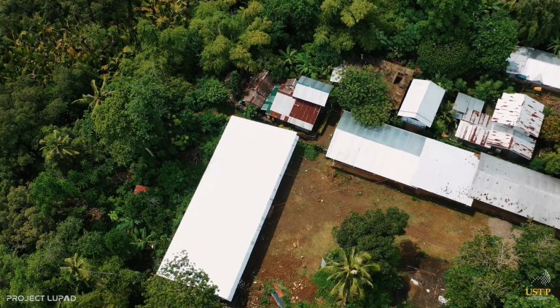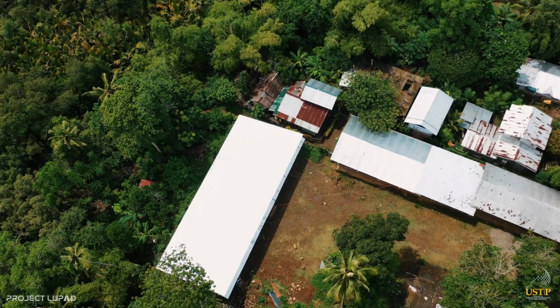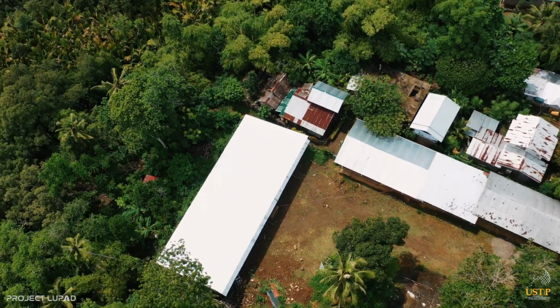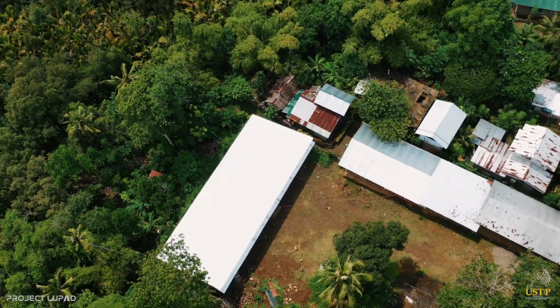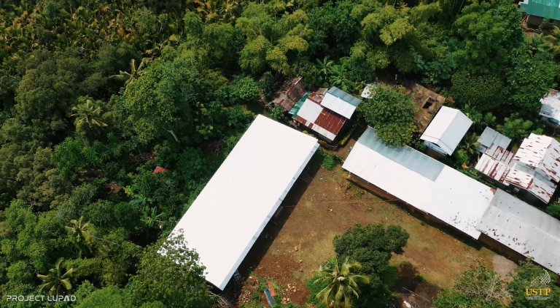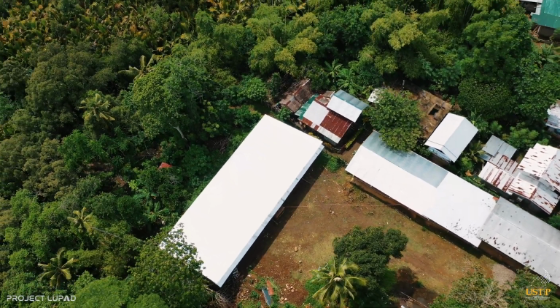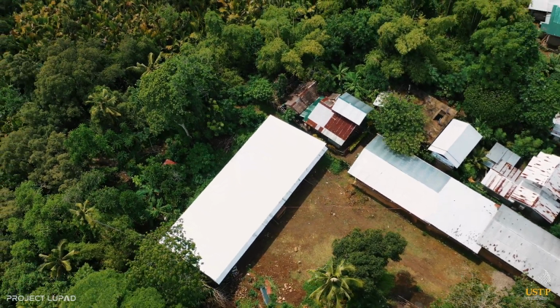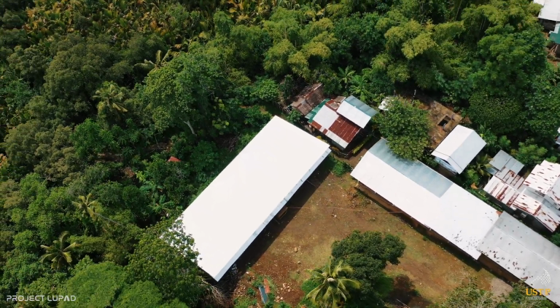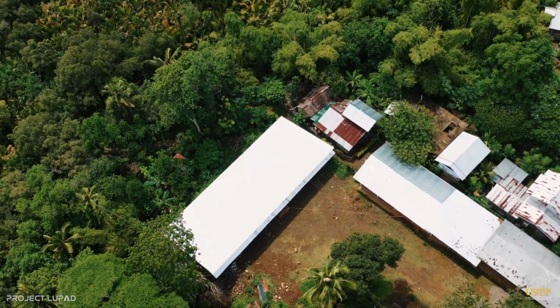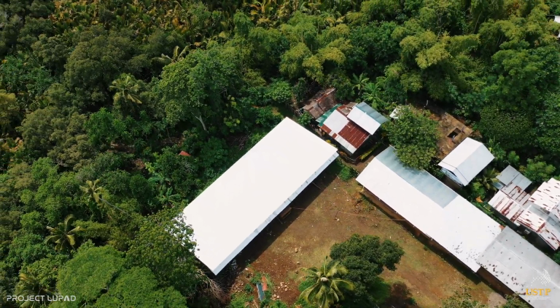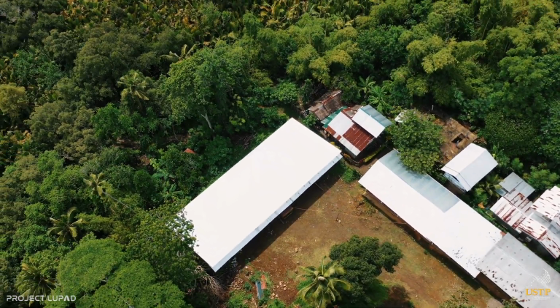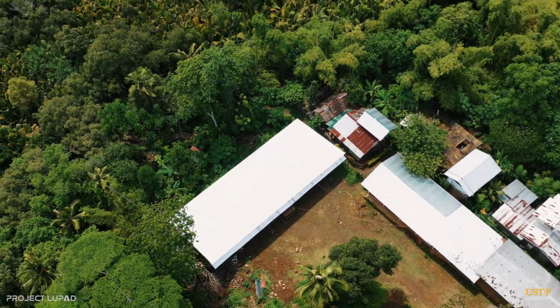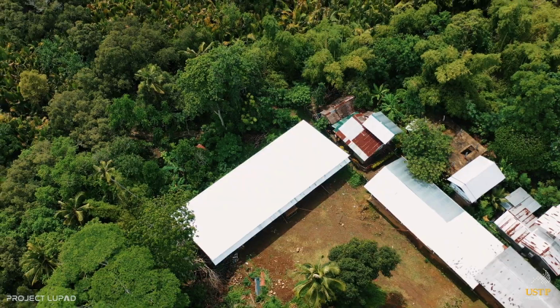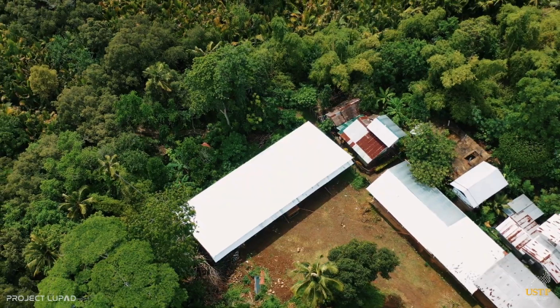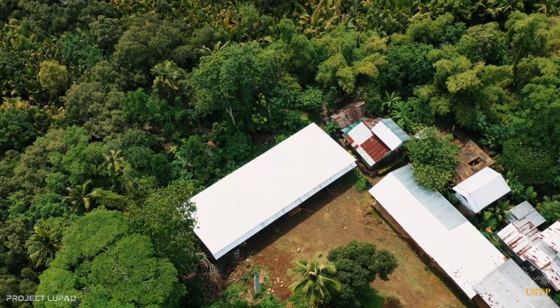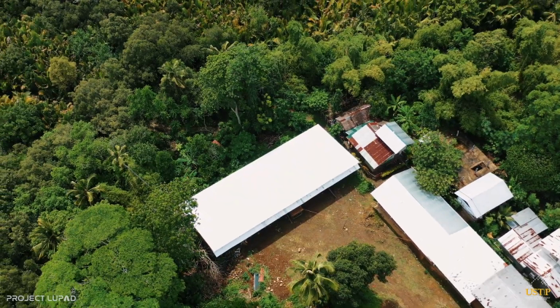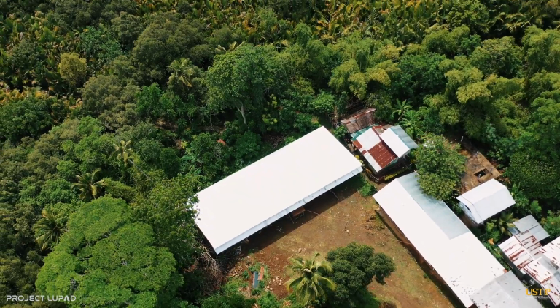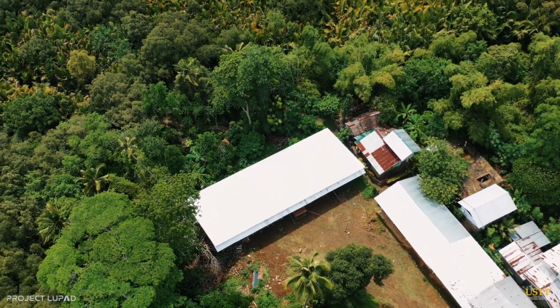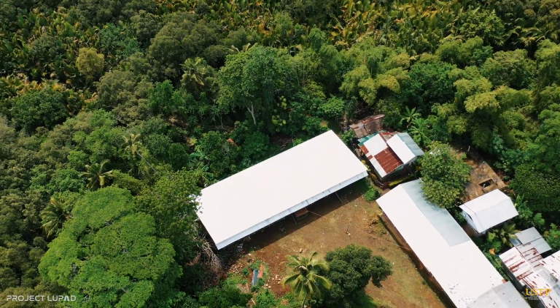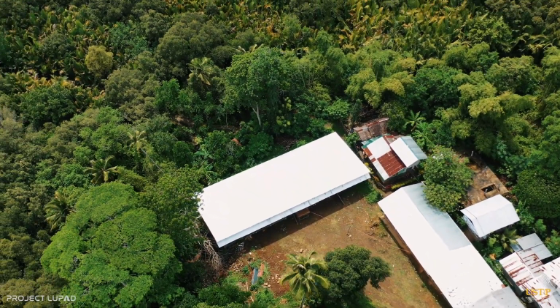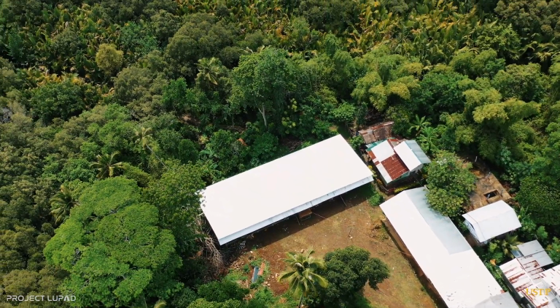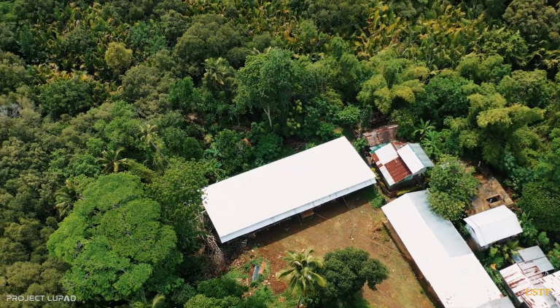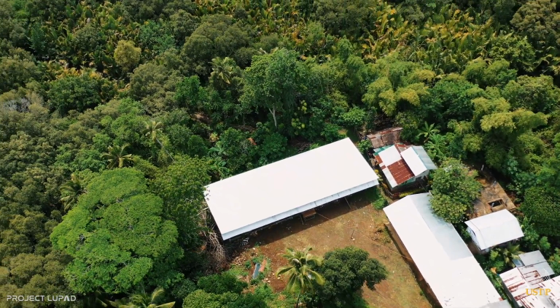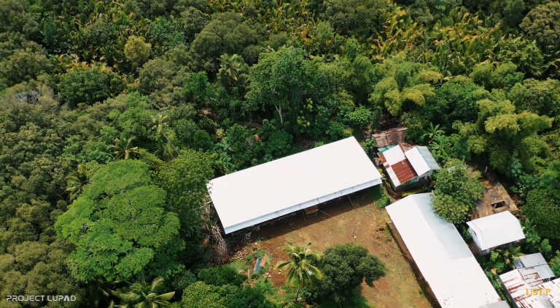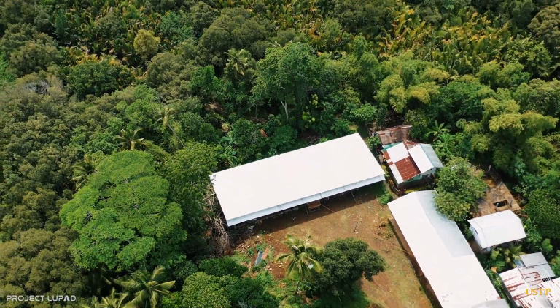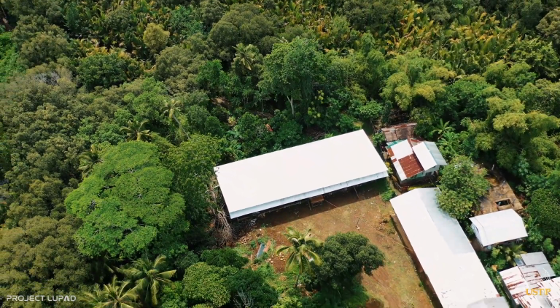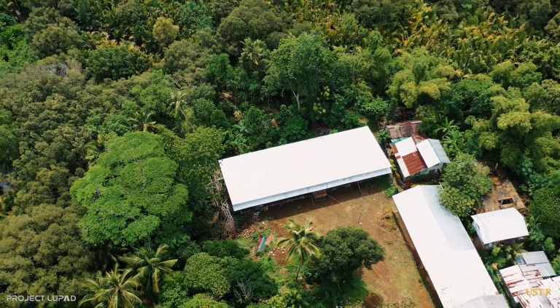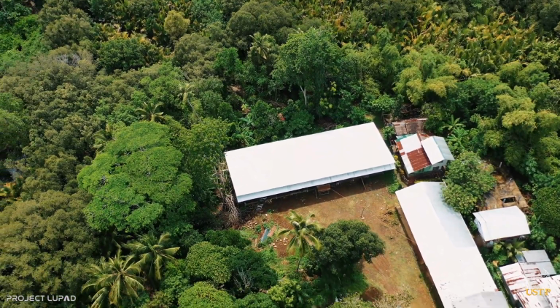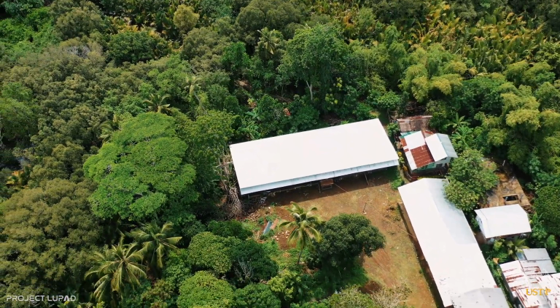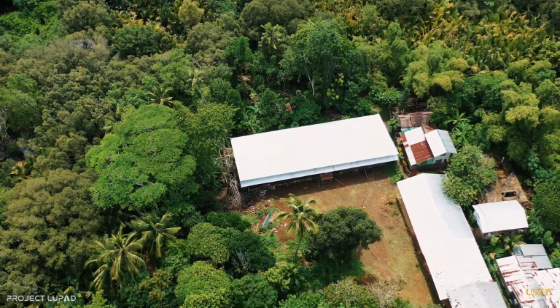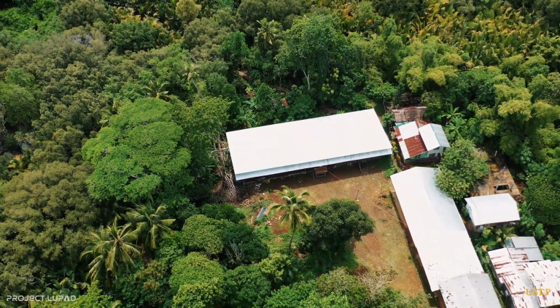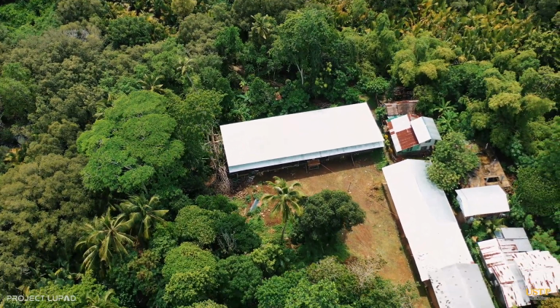Soon to rise is the campus NSTP Center, where students will be able to enjoy learning in a wide, well-lit, and well-ventilated room.